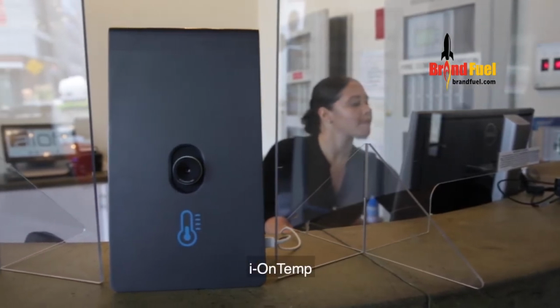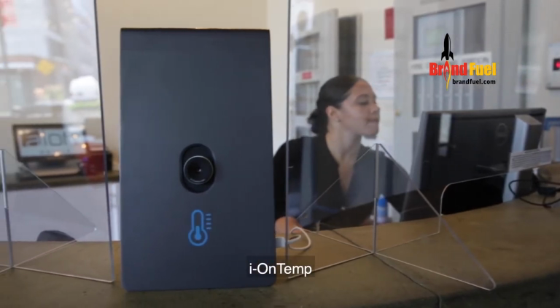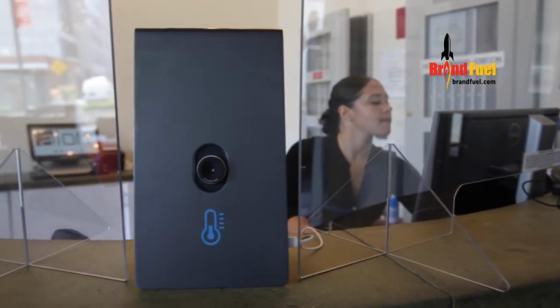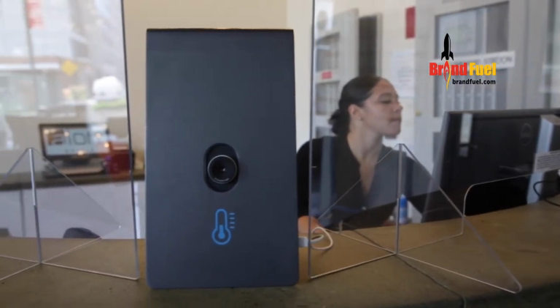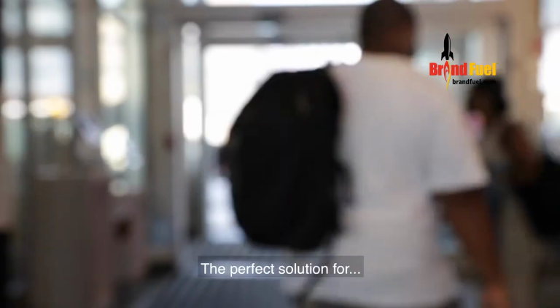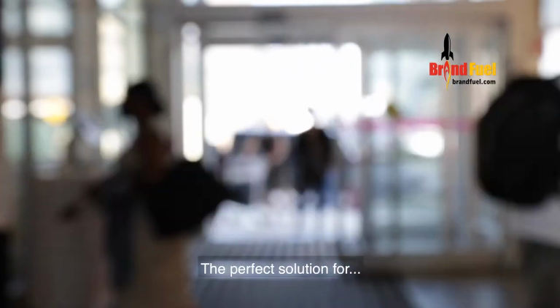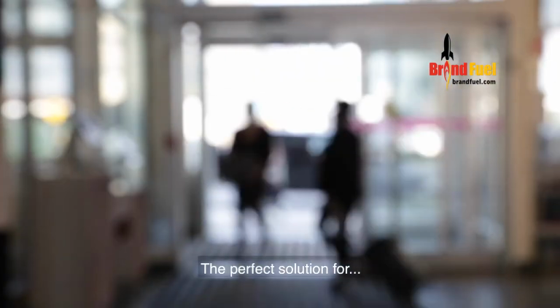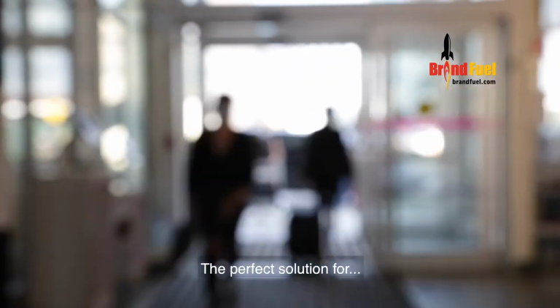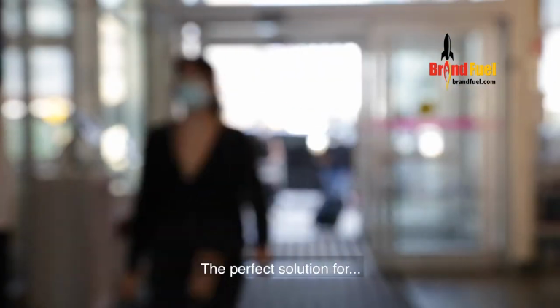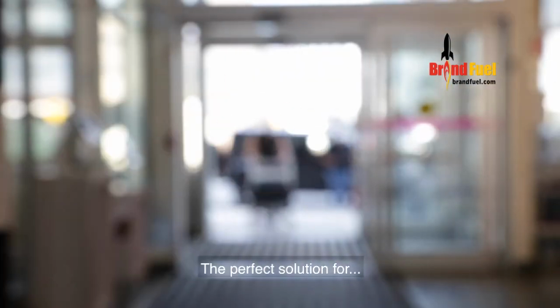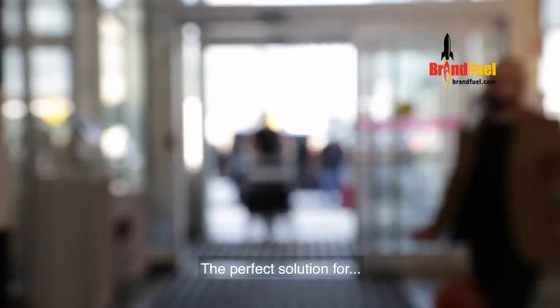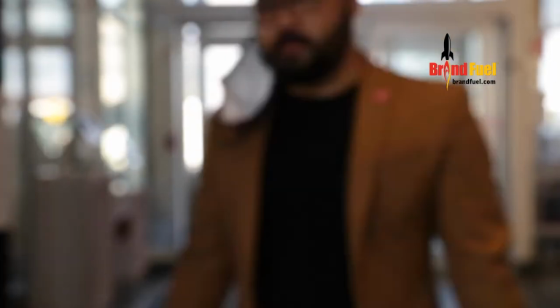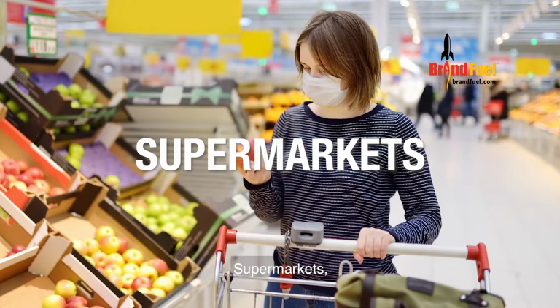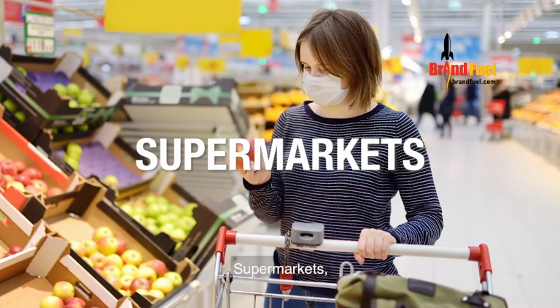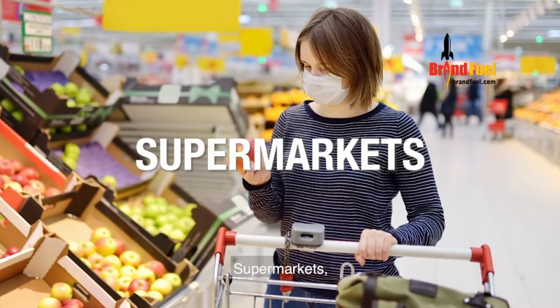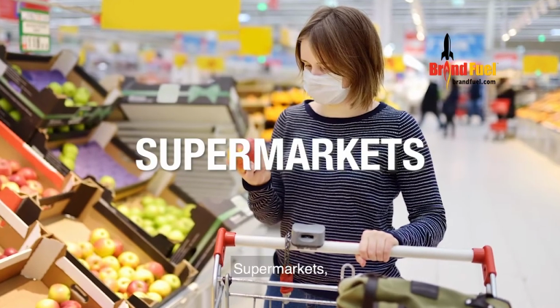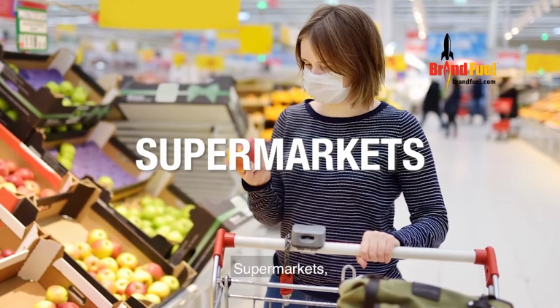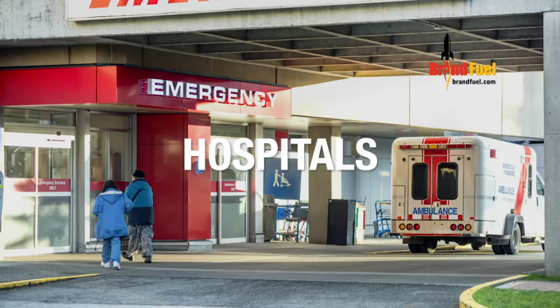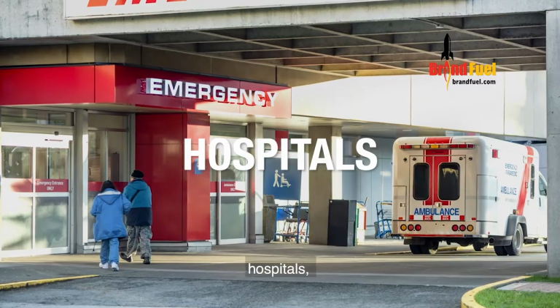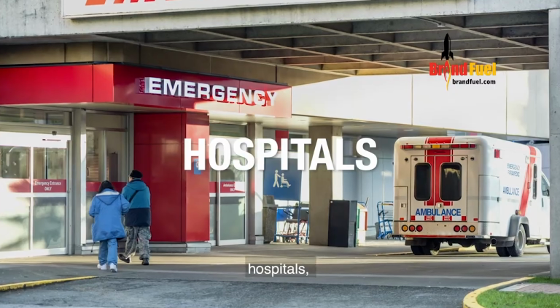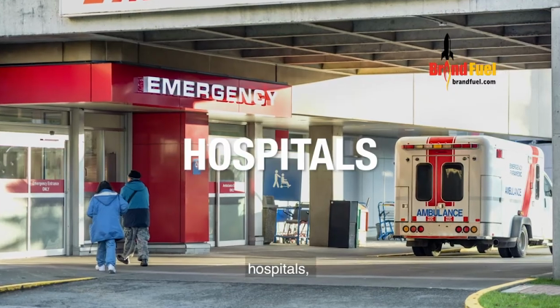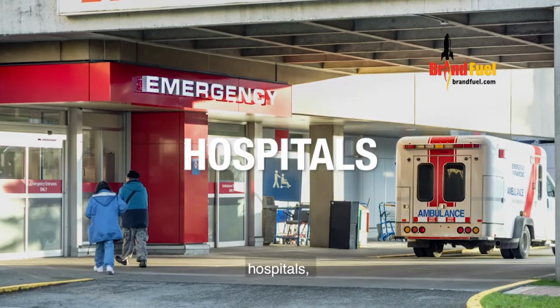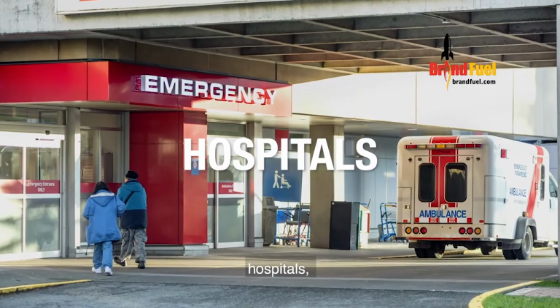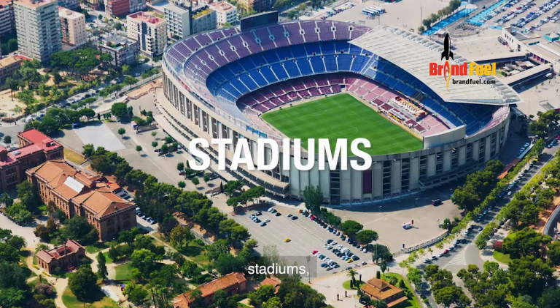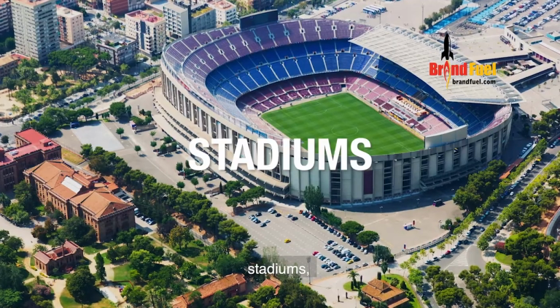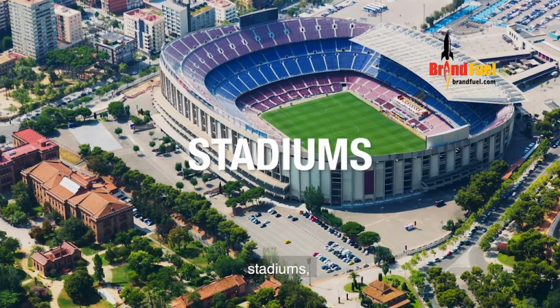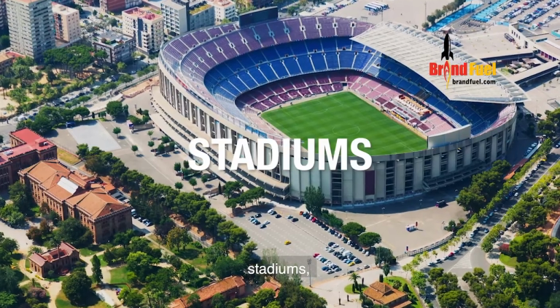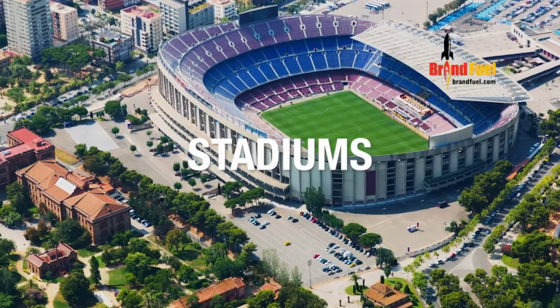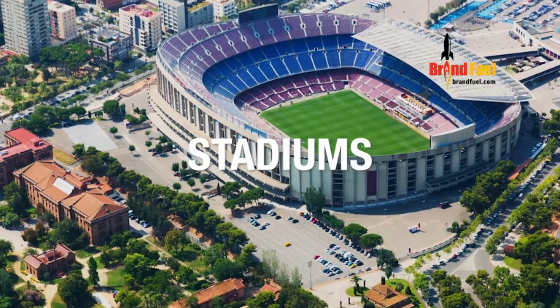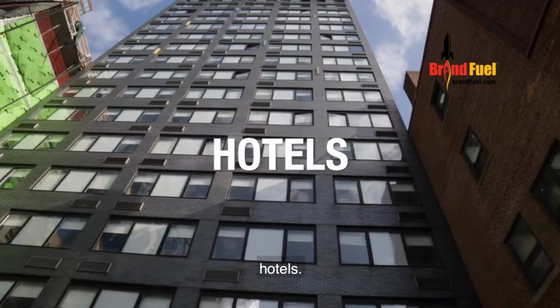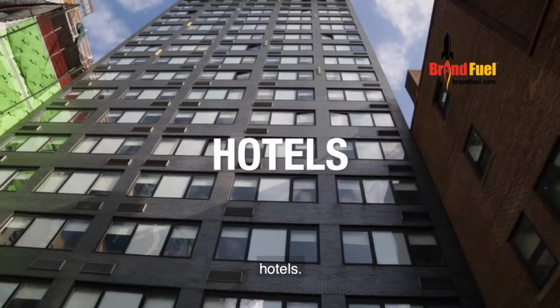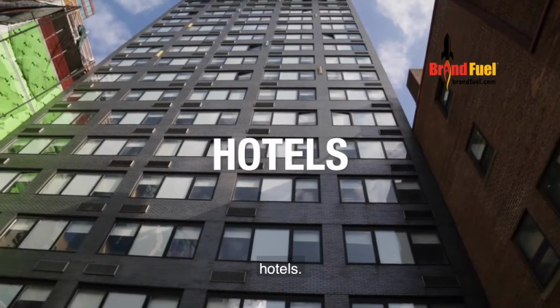IONTEMP — the perfect solution for supermarkets, hospitals, stadiums, and hotels.